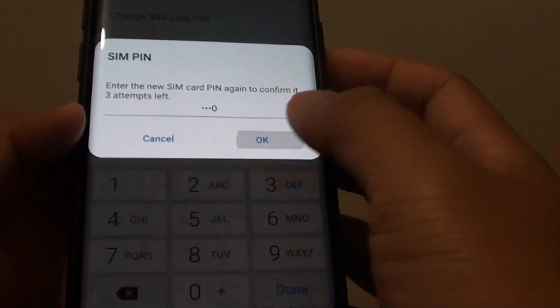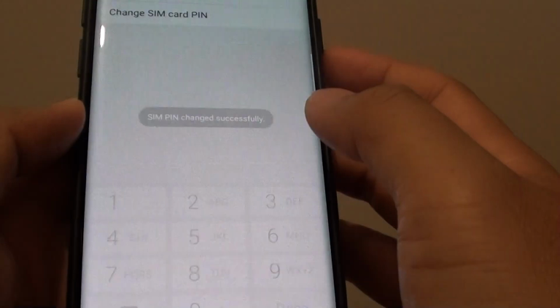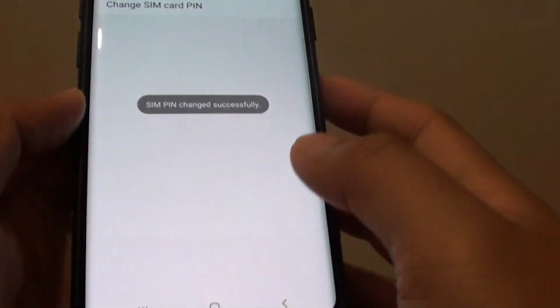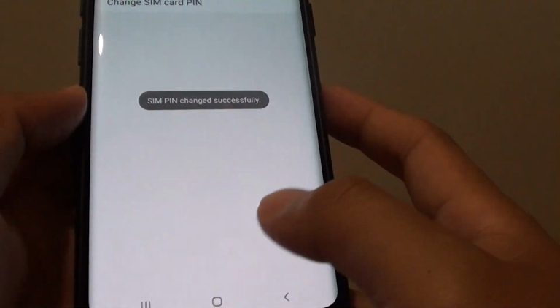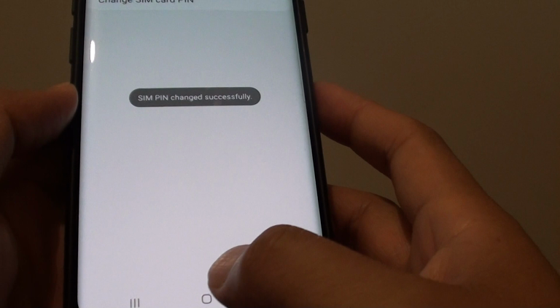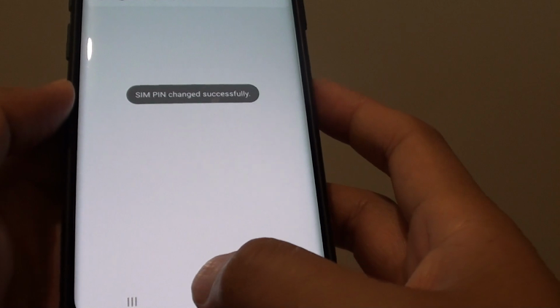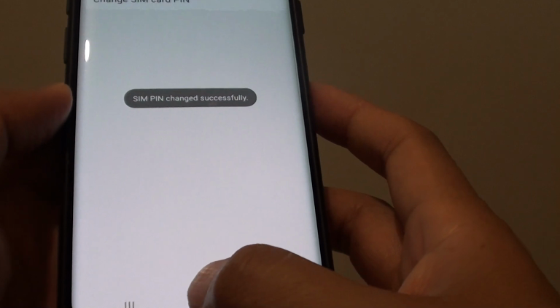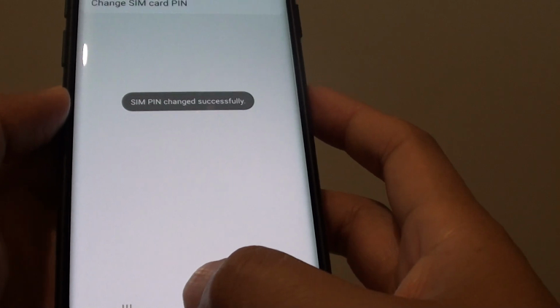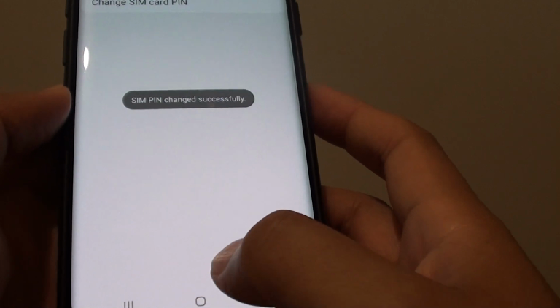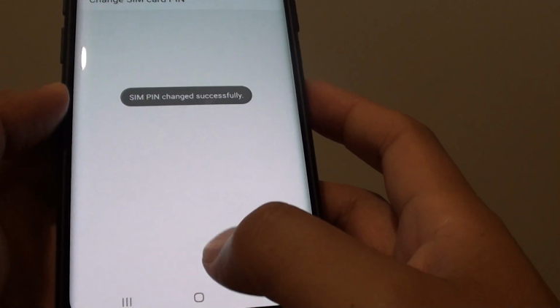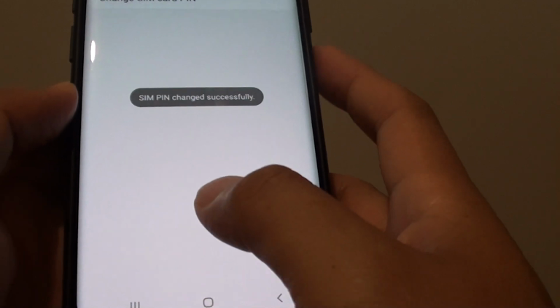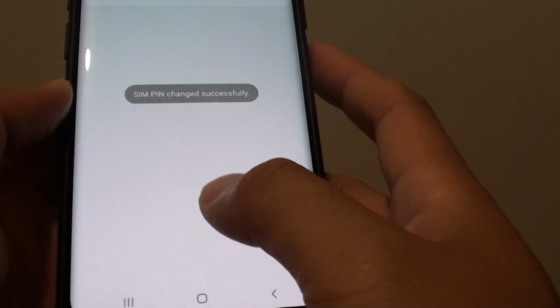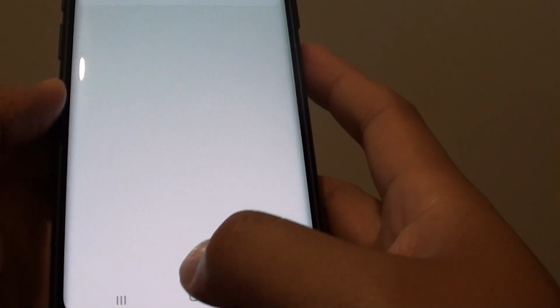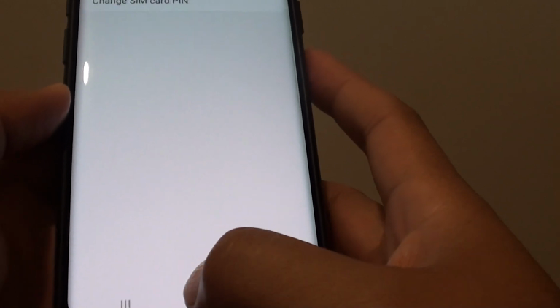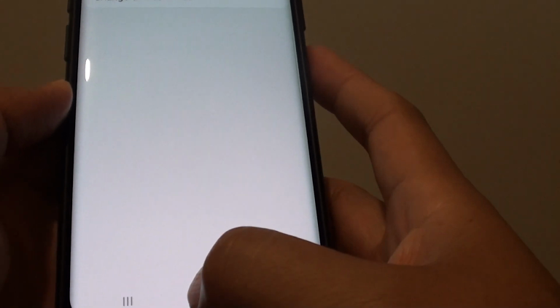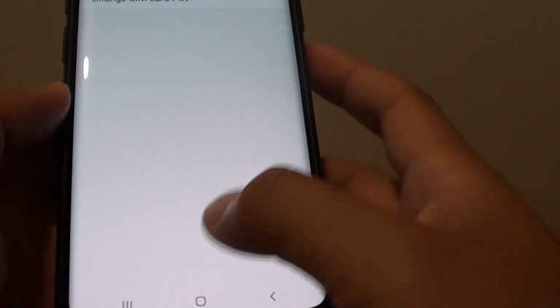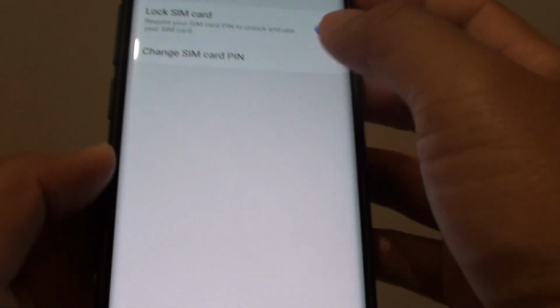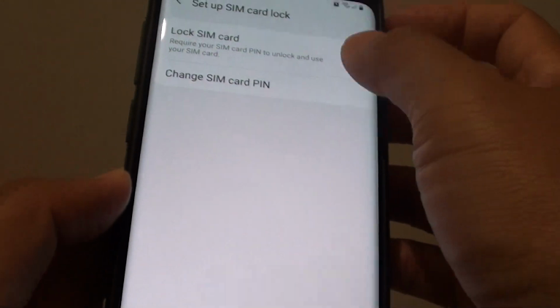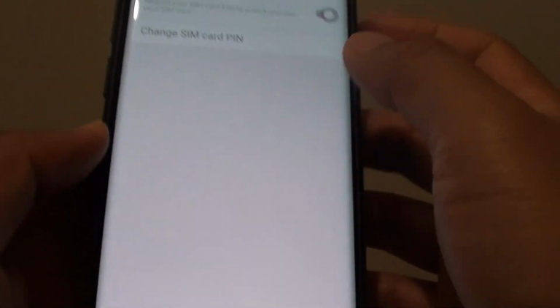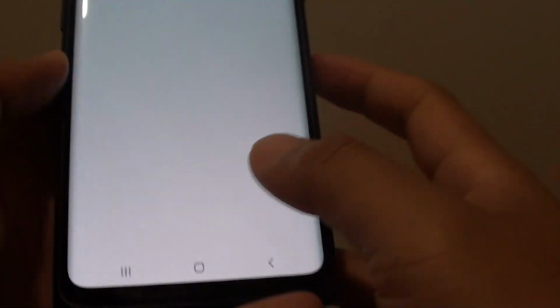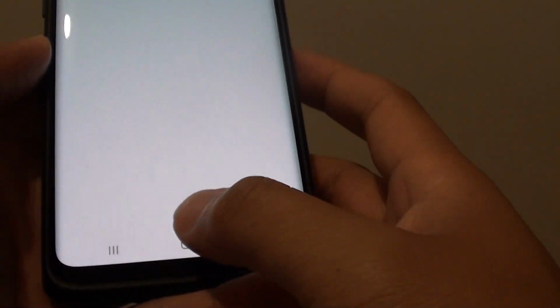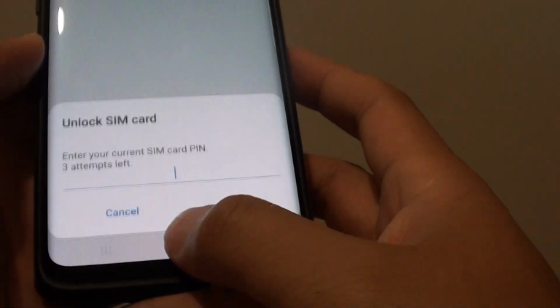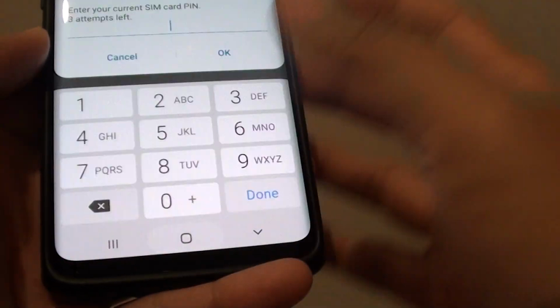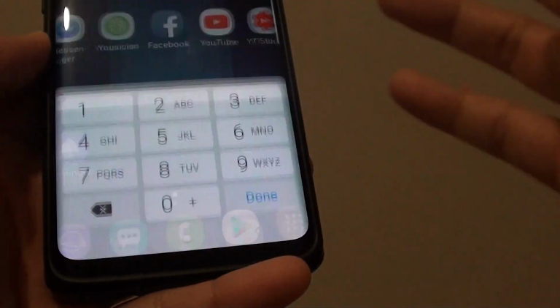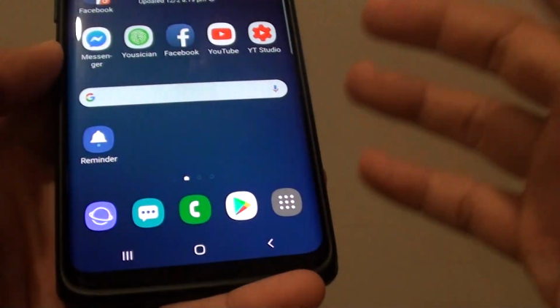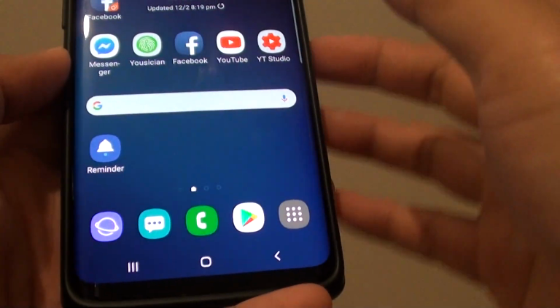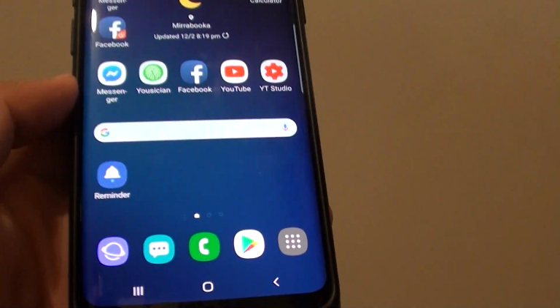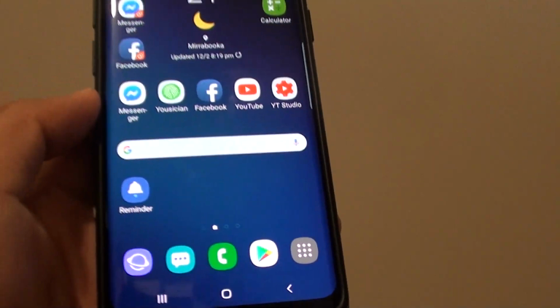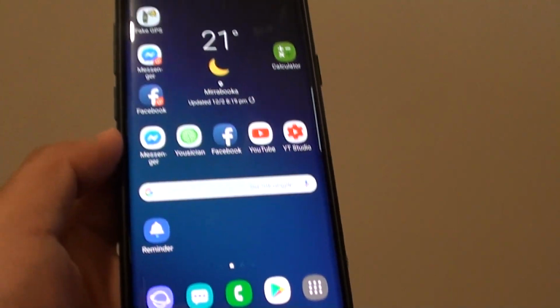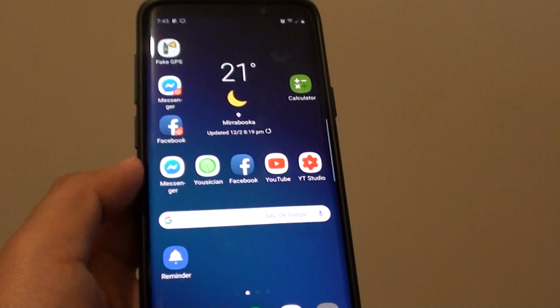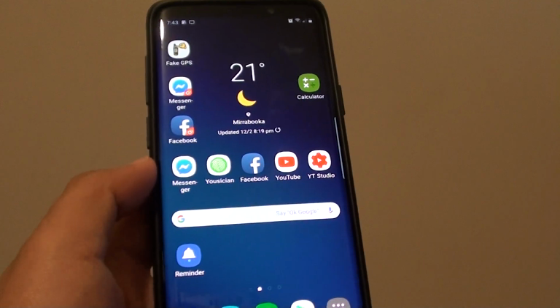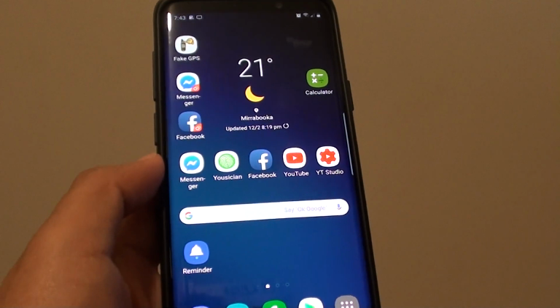And that's it. Finally you can tap on the home key to go back to your home screen. Thank you for watching this video.